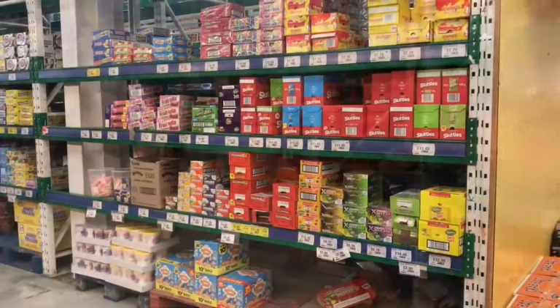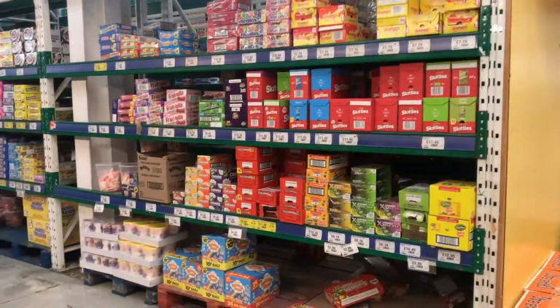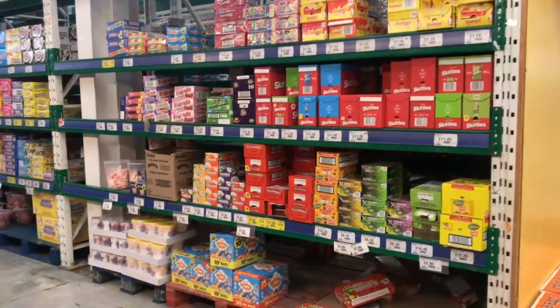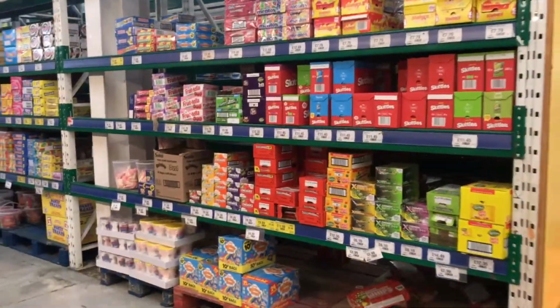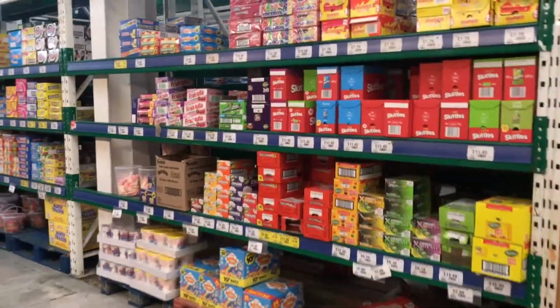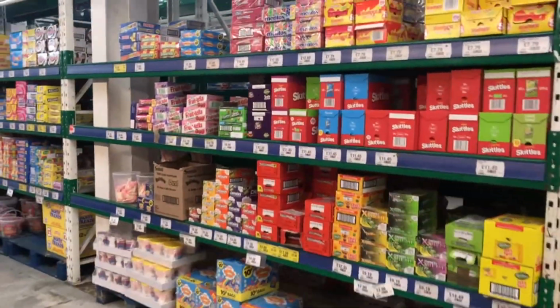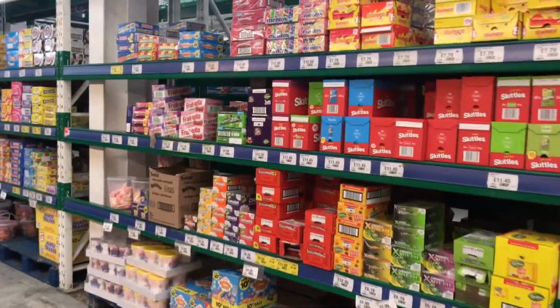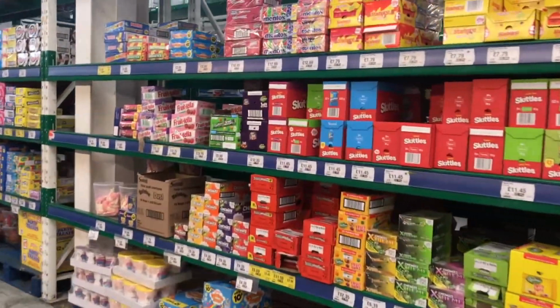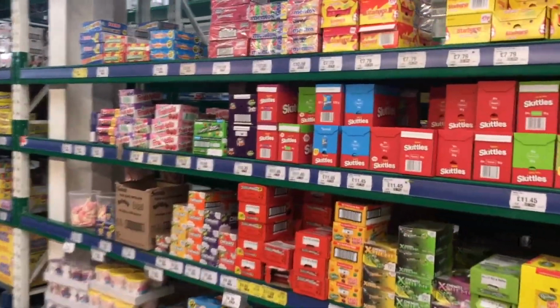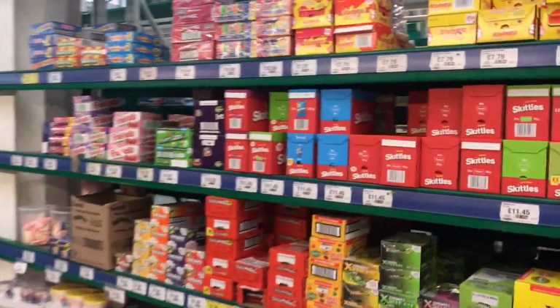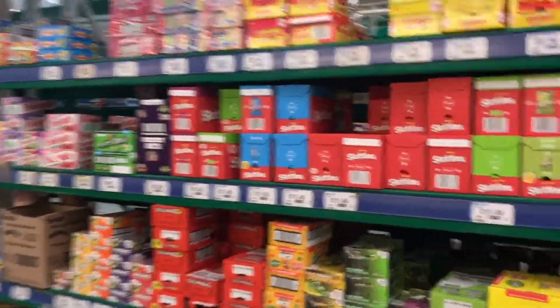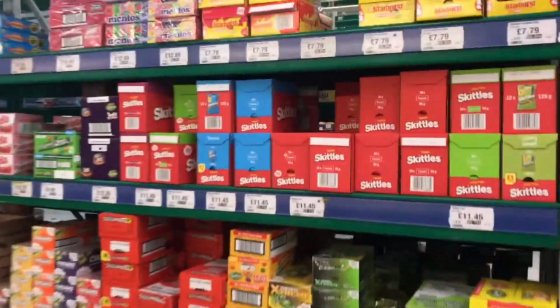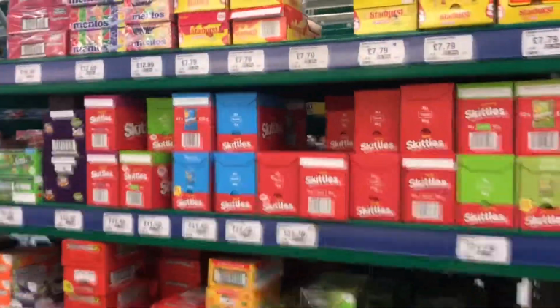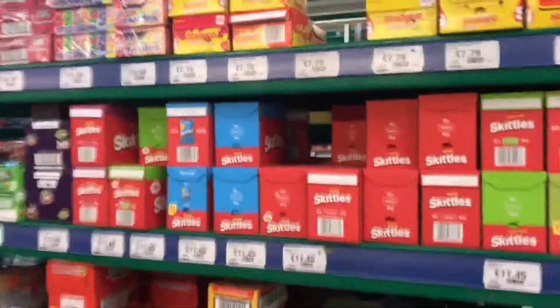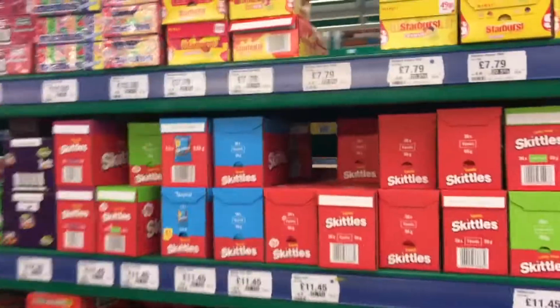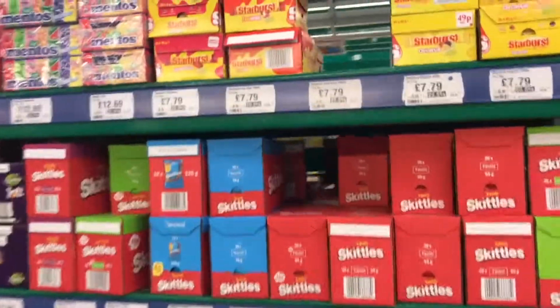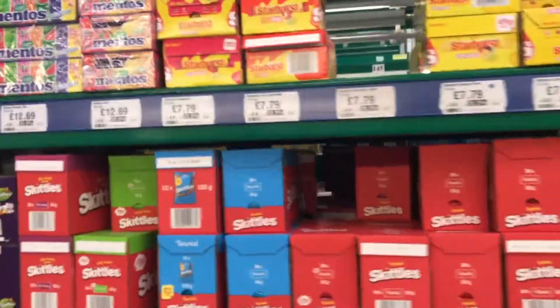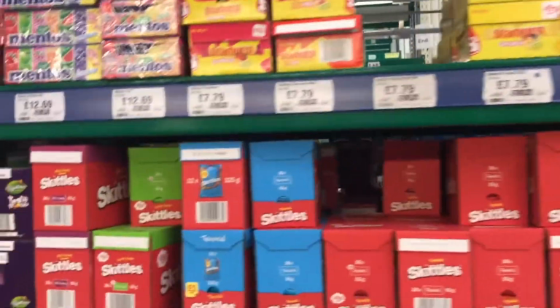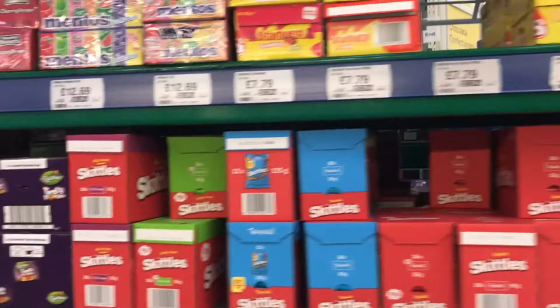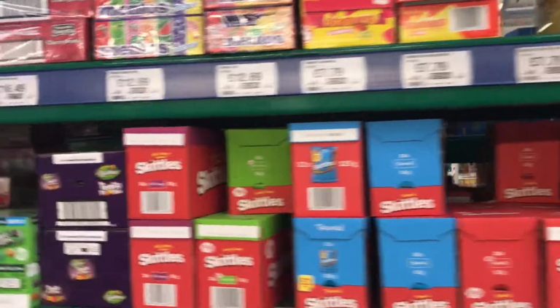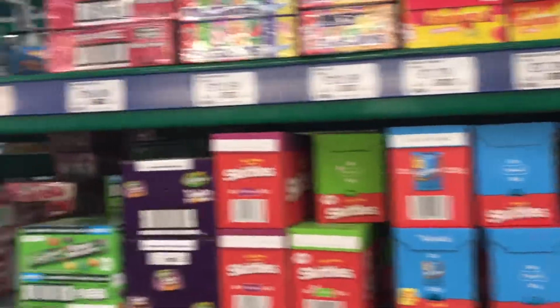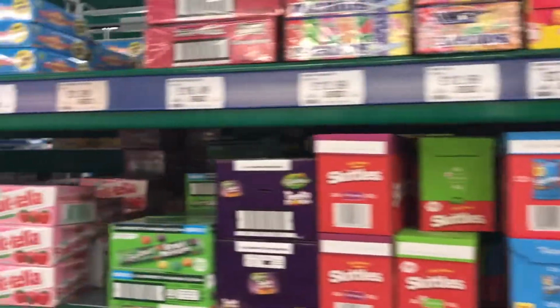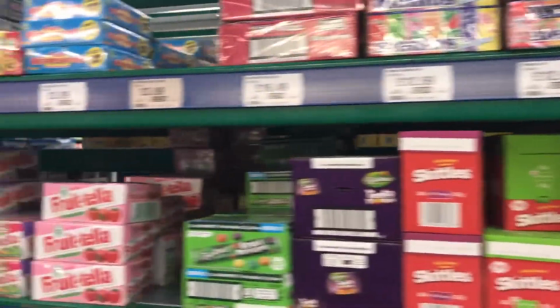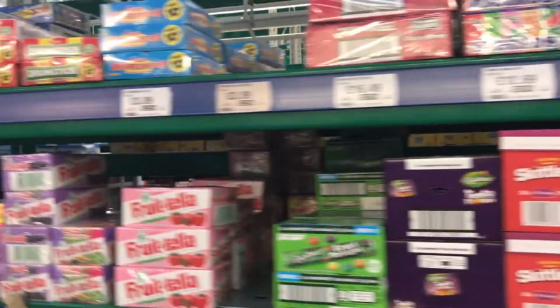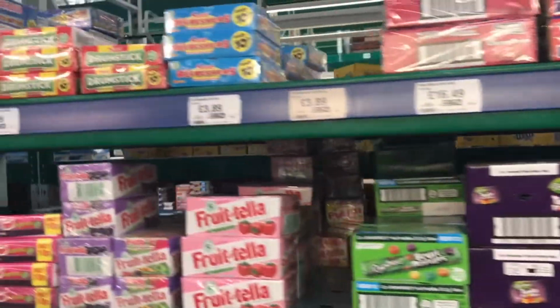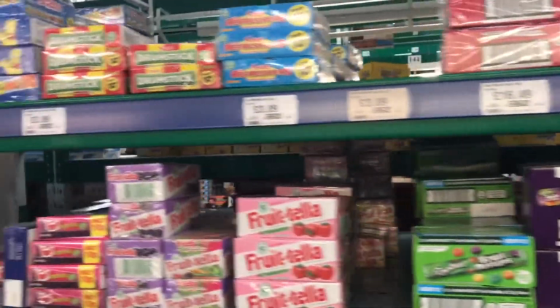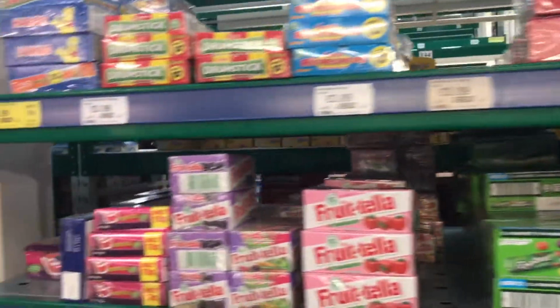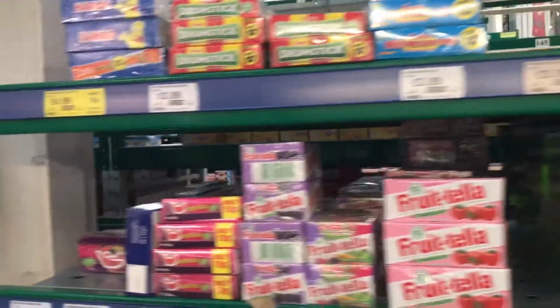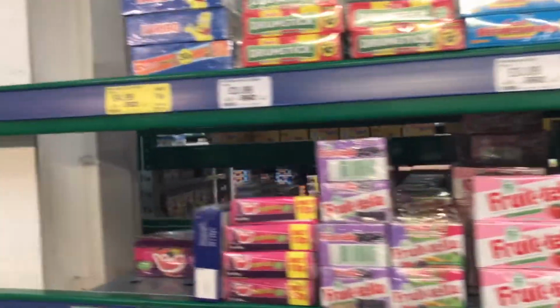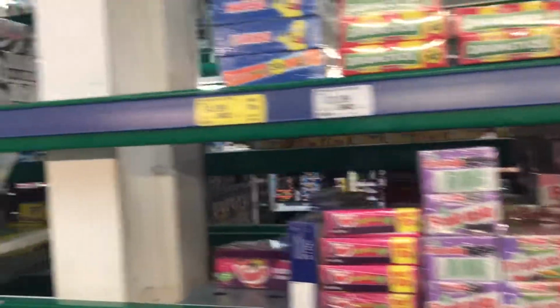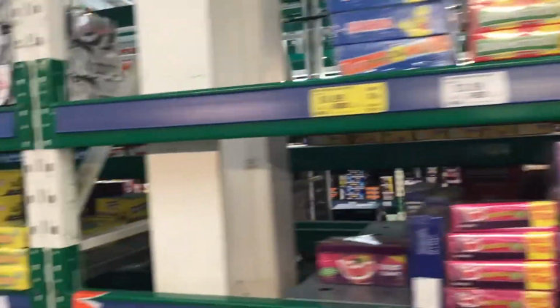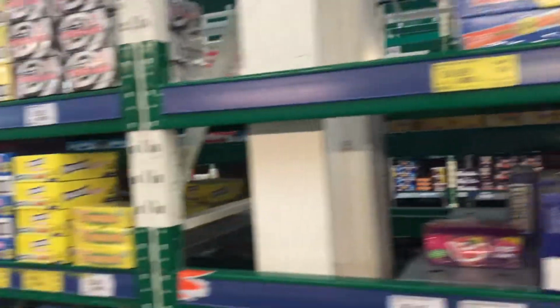So this is the aisle you're definitely going to want to stay away from — it's like something out of a Willy Wonka movie.